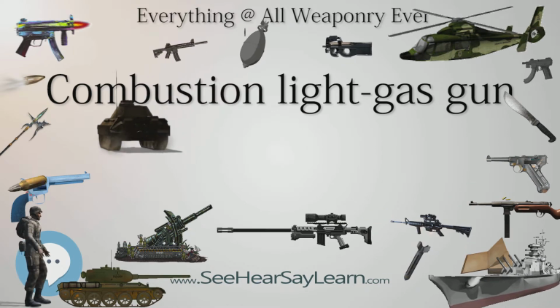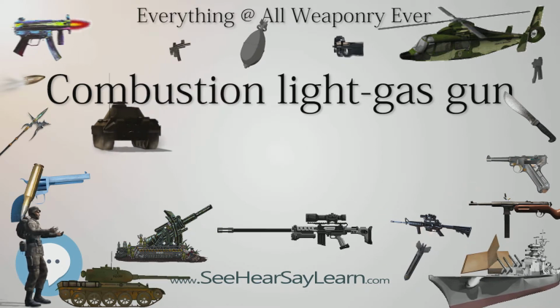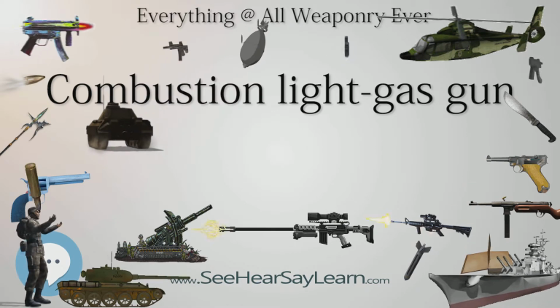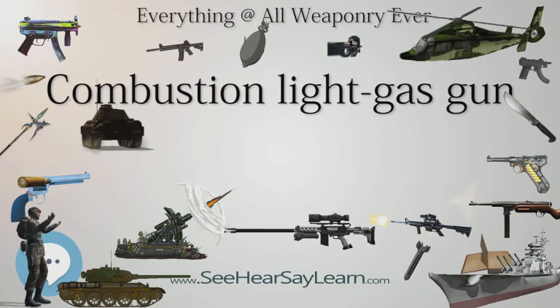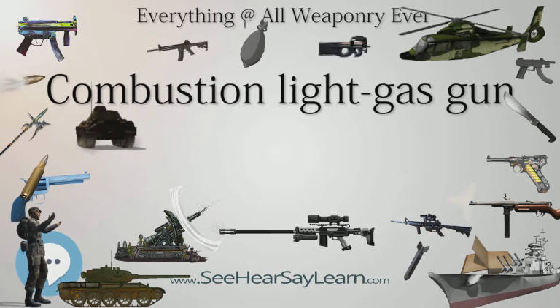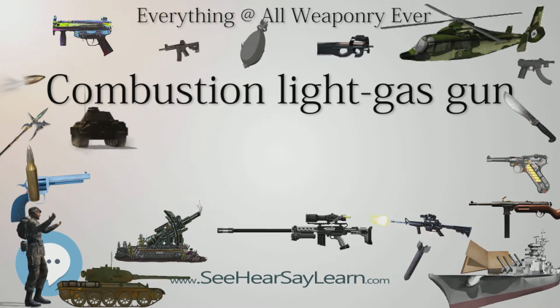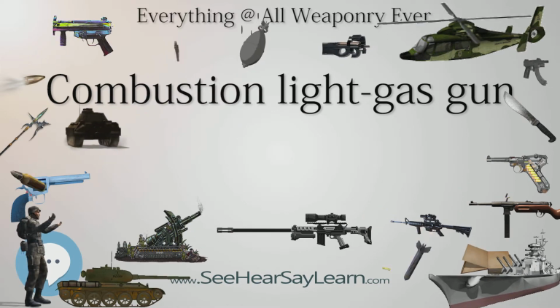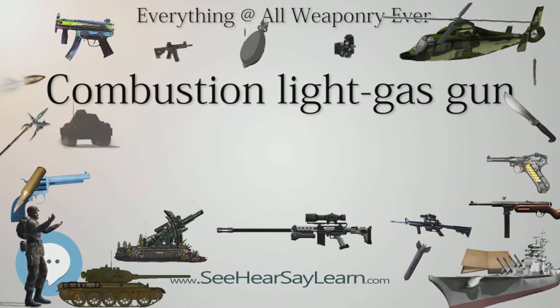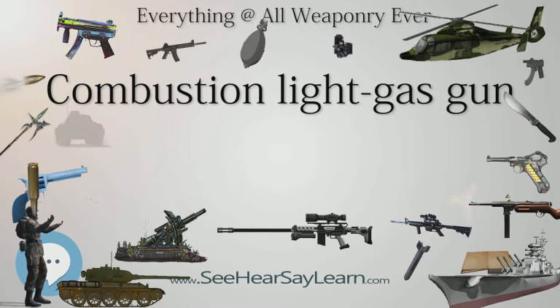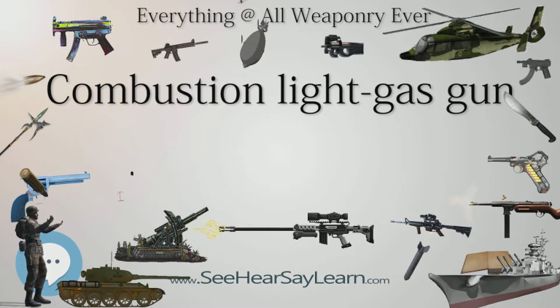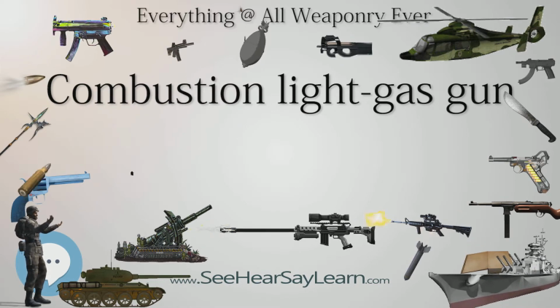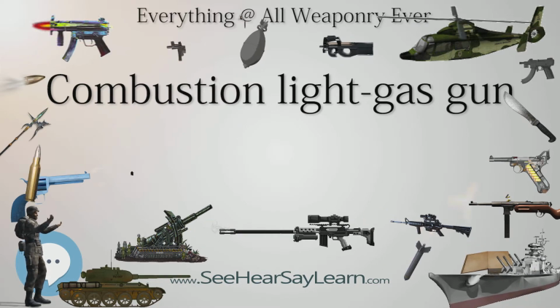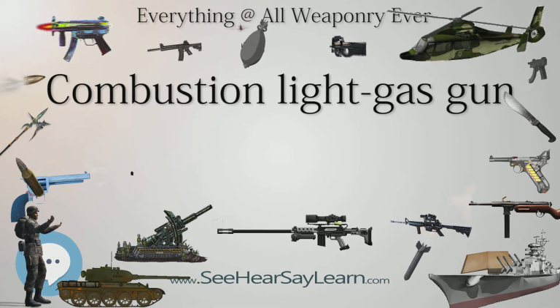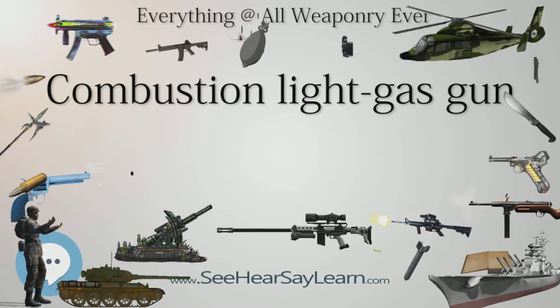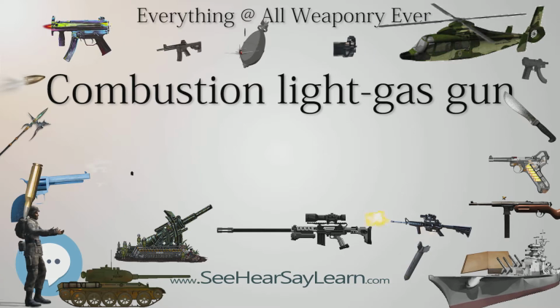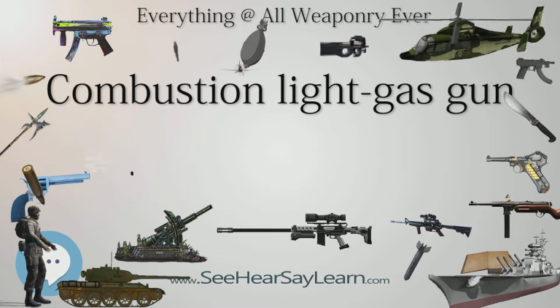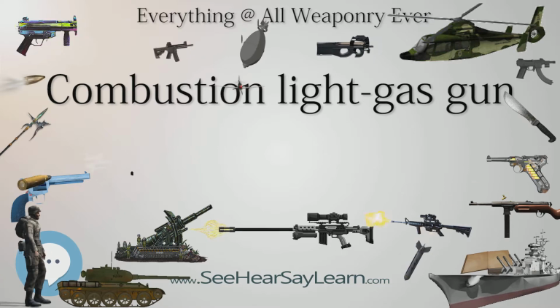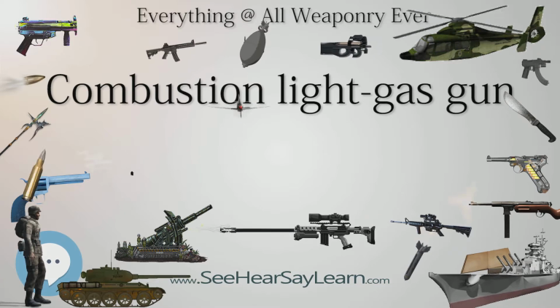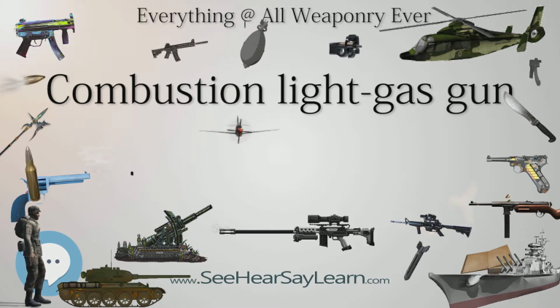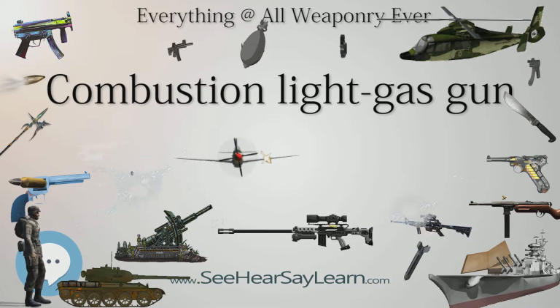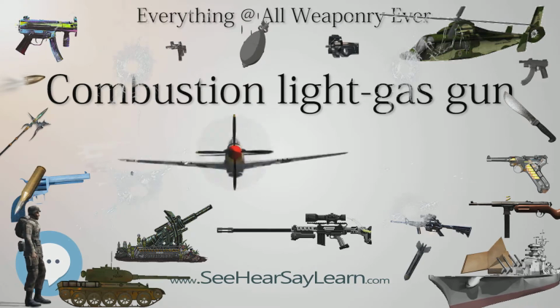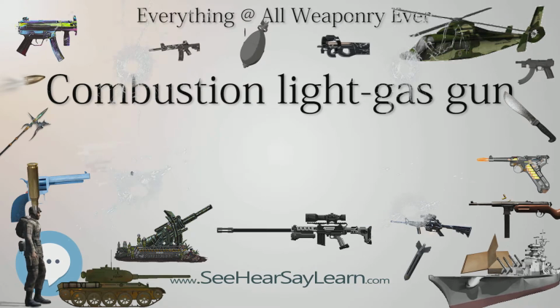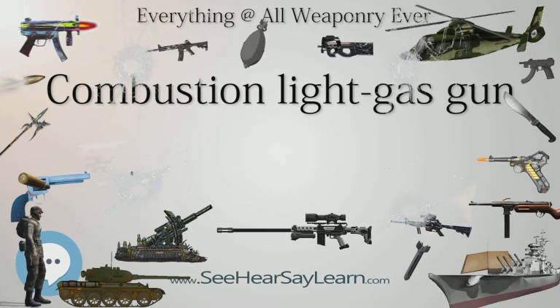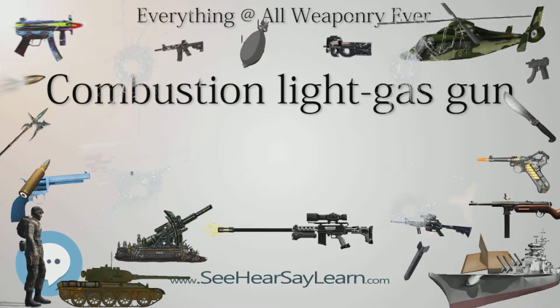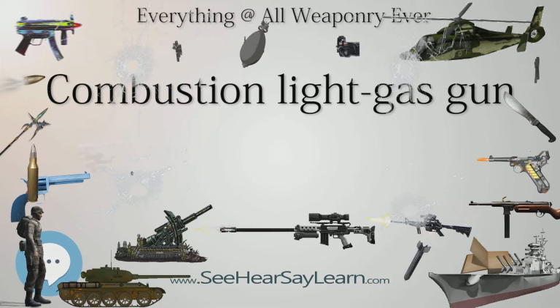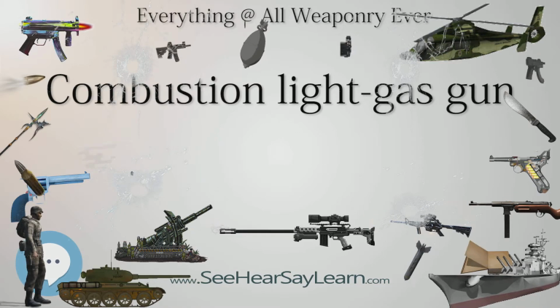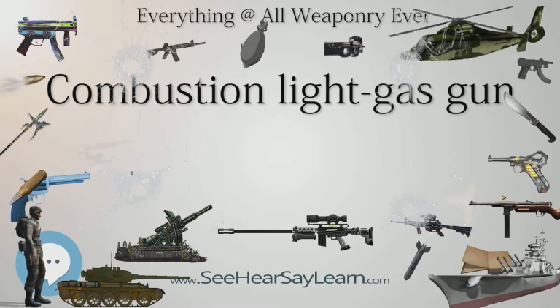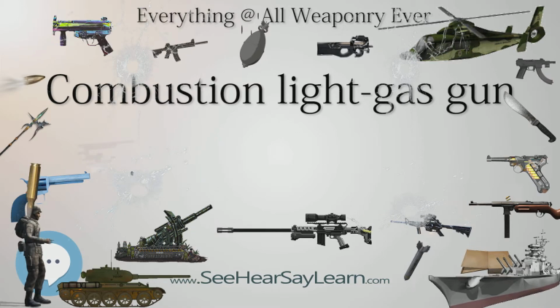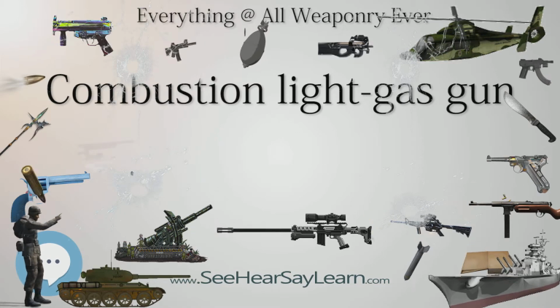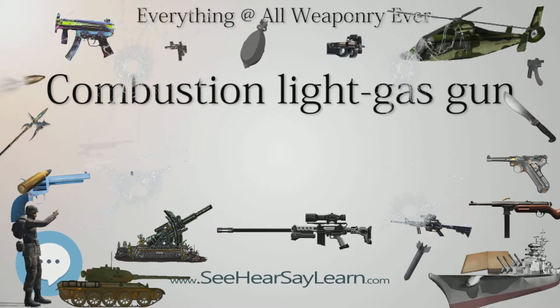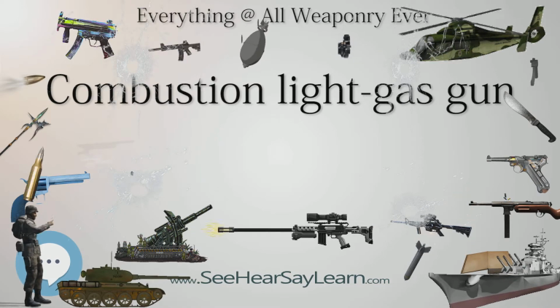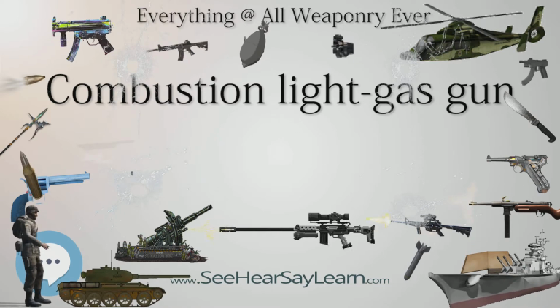Therefore, hydrogen is typically the first choice; however, other propellants like methane can be used.